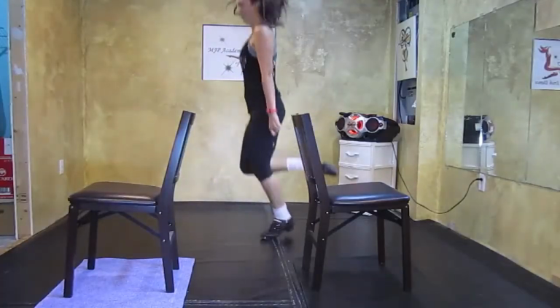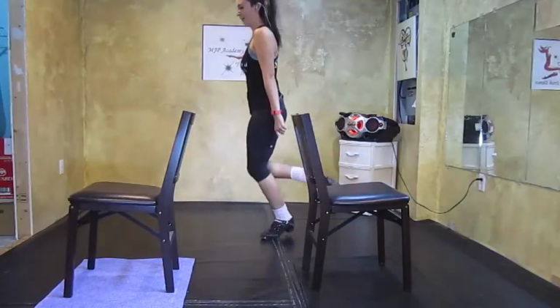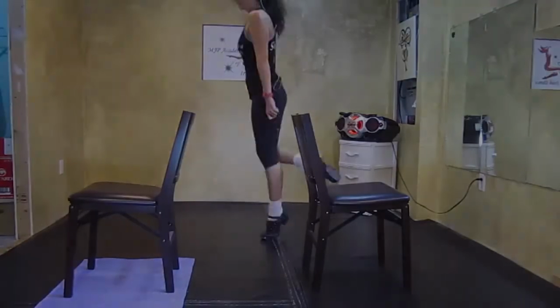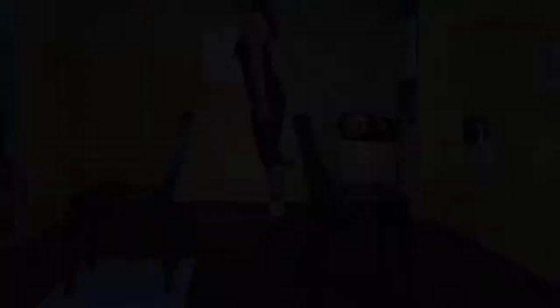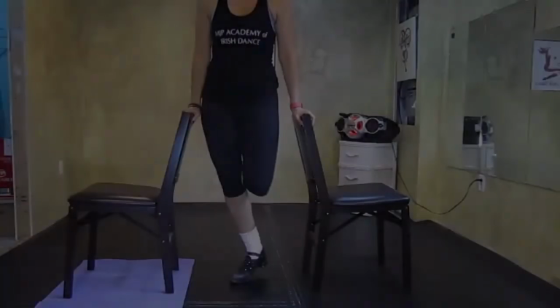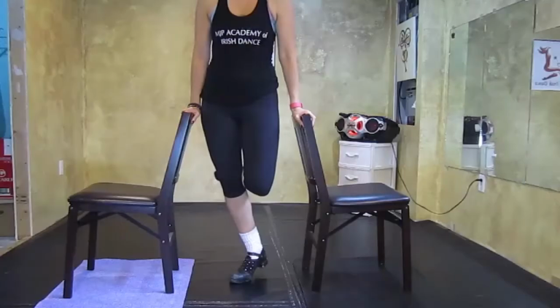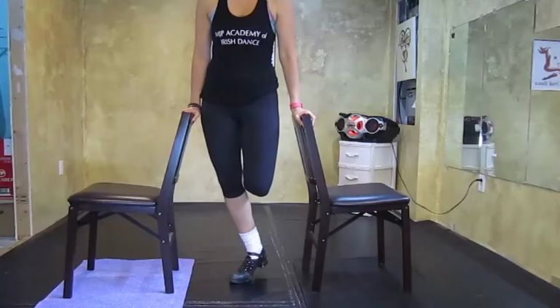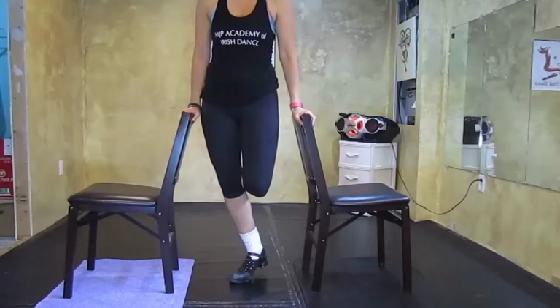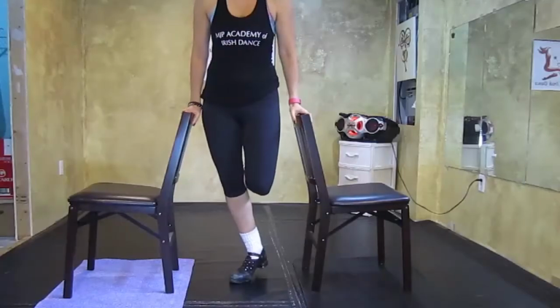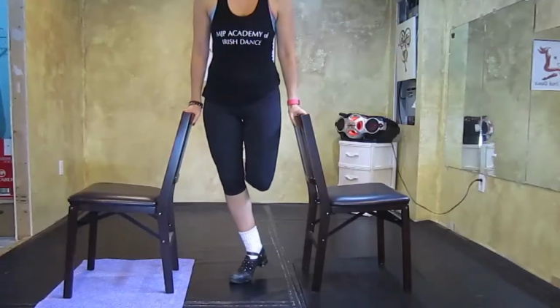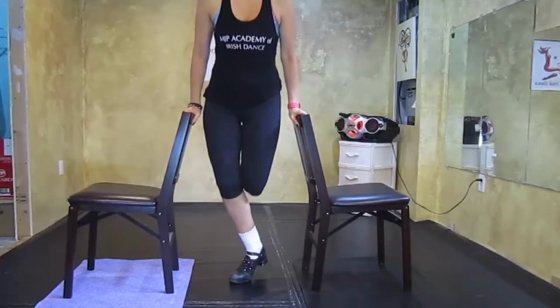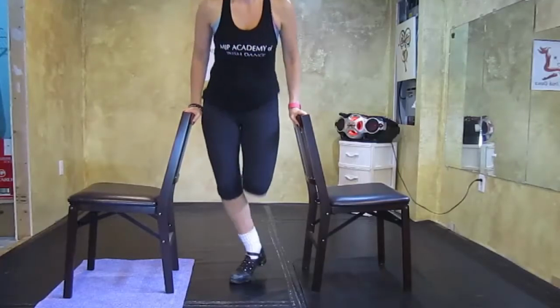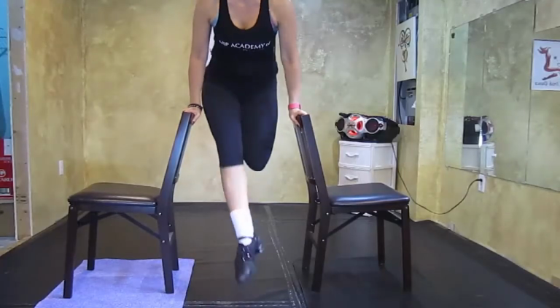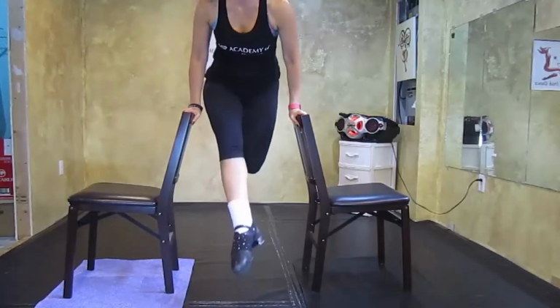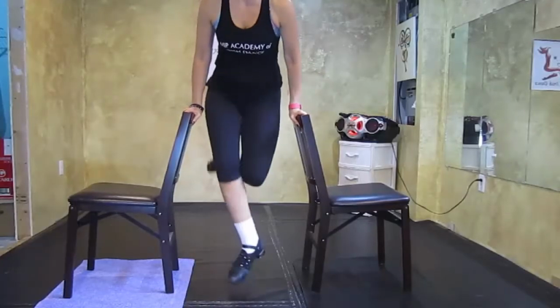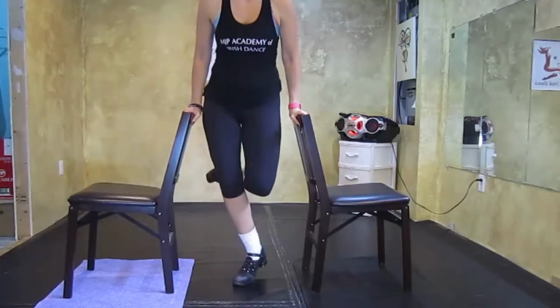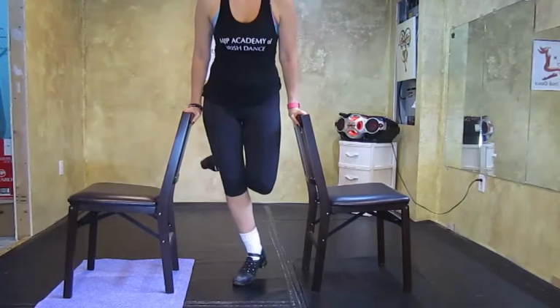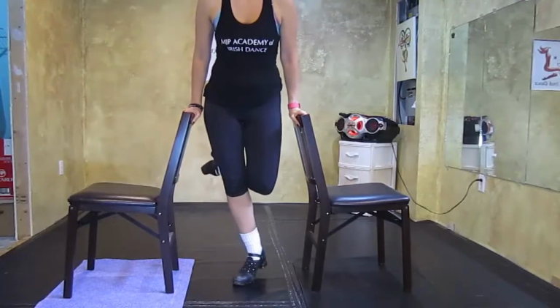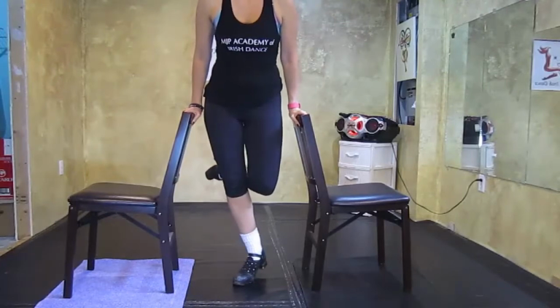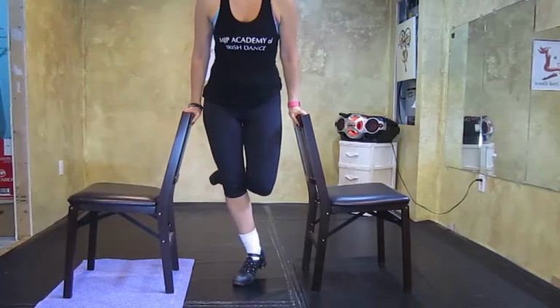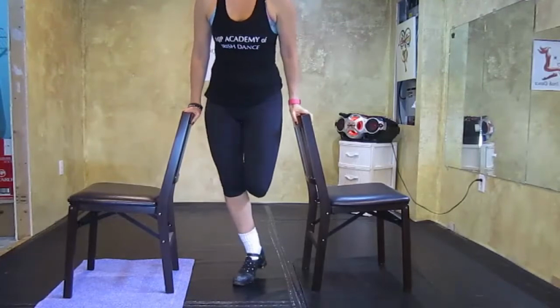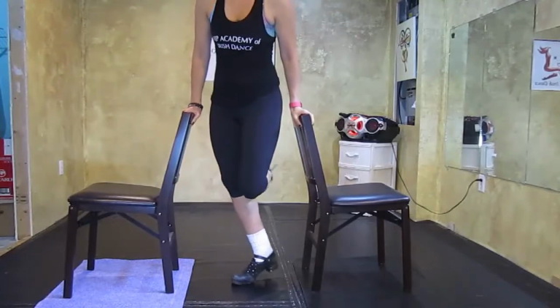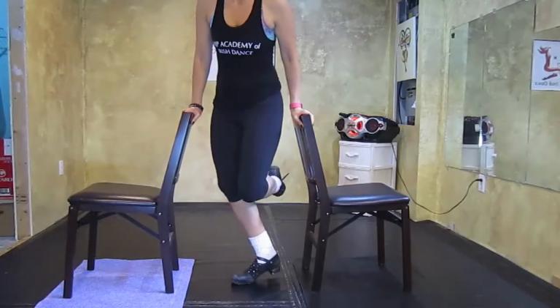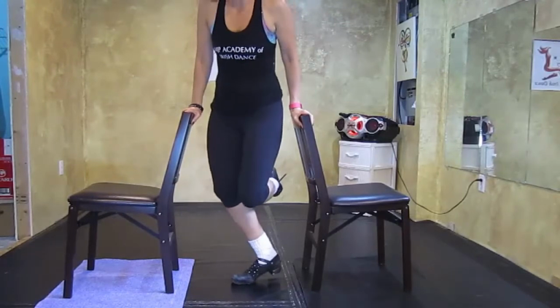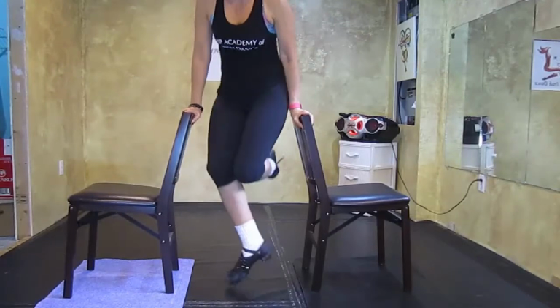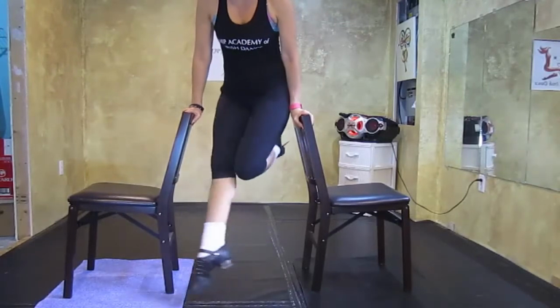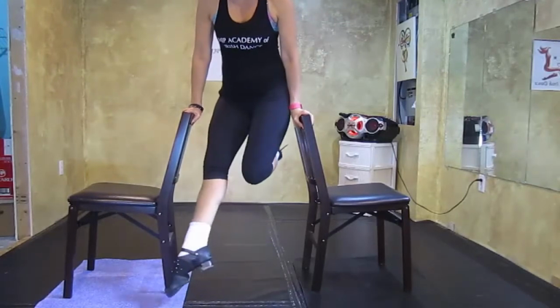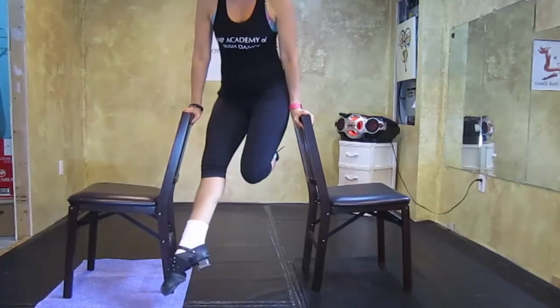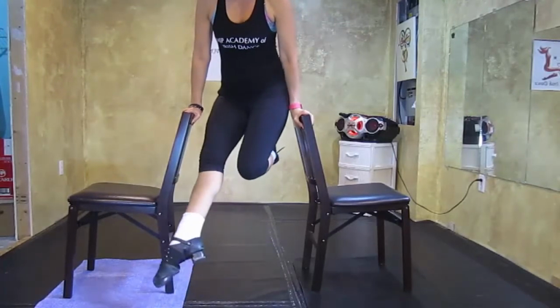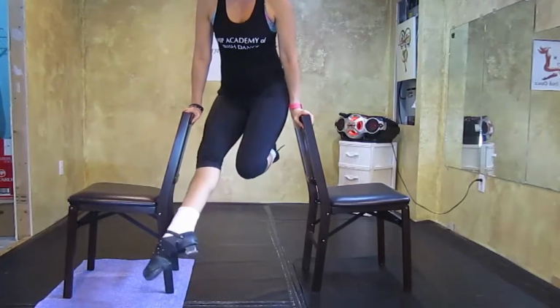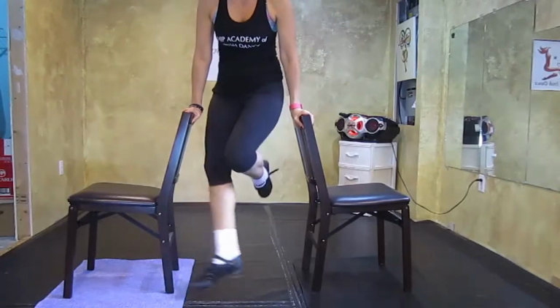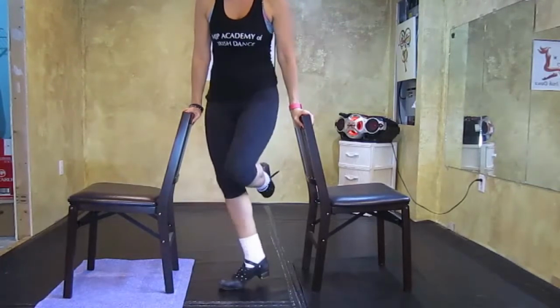I'm going to show you this slowly between two chairs. Jump, point the toe, kick it out and land.